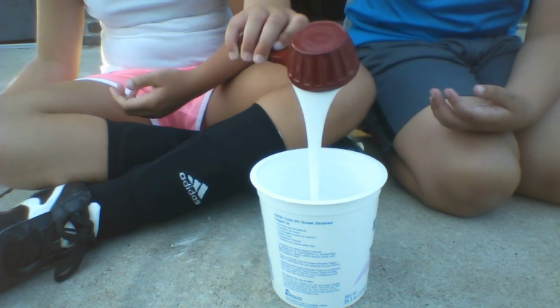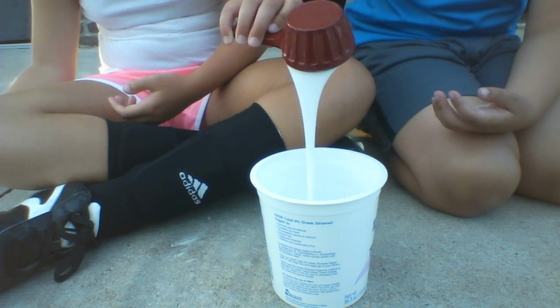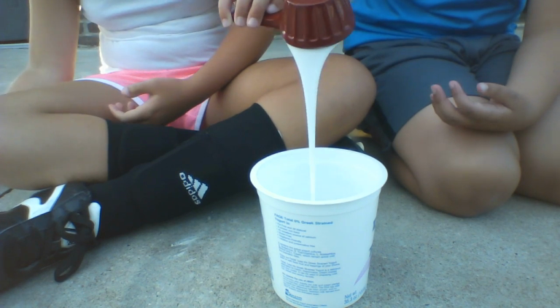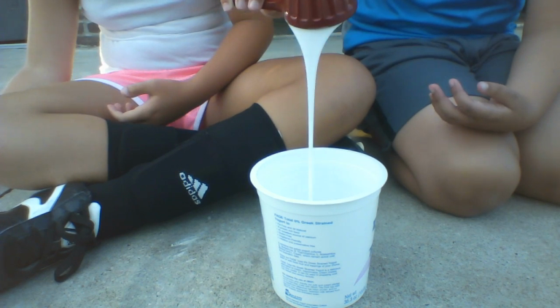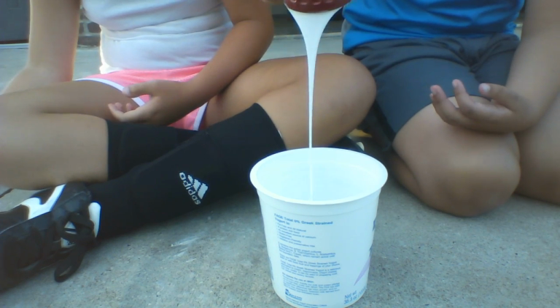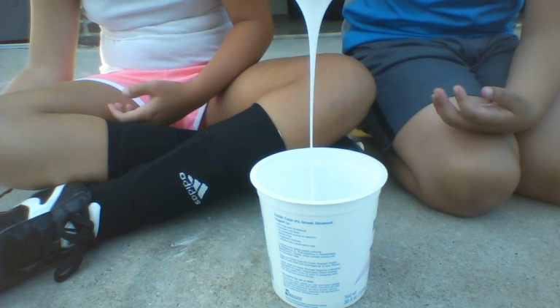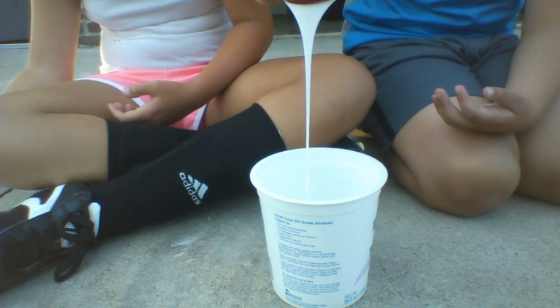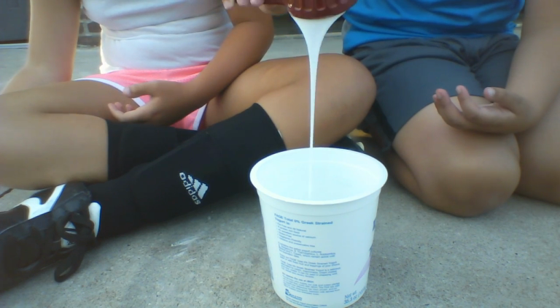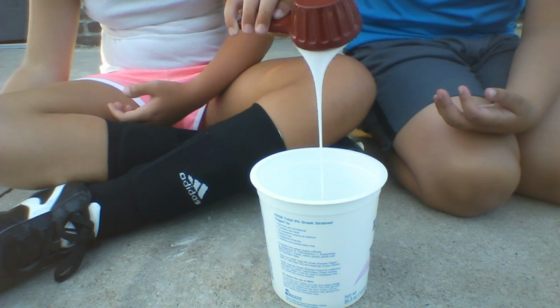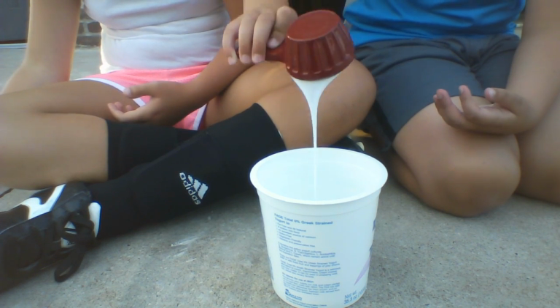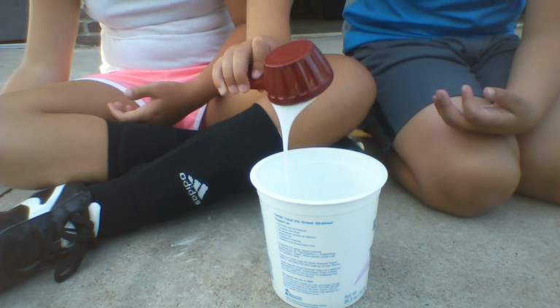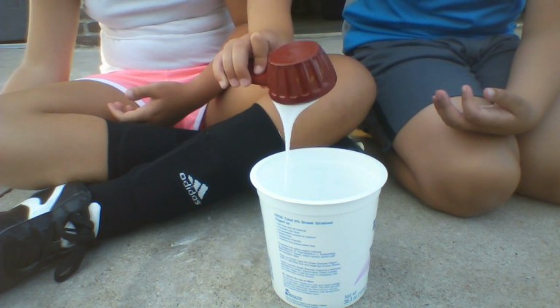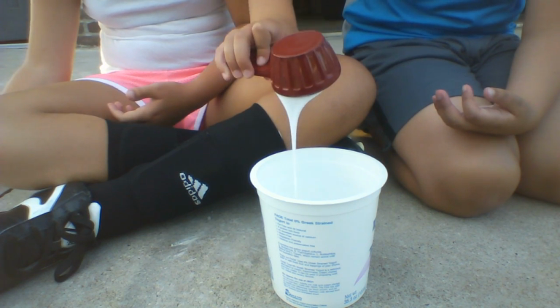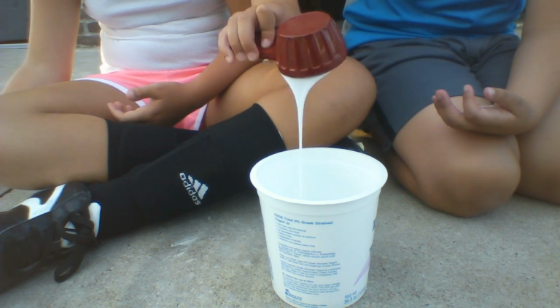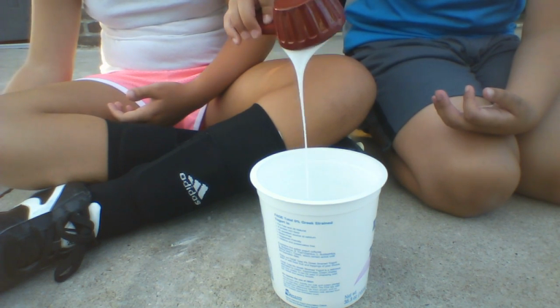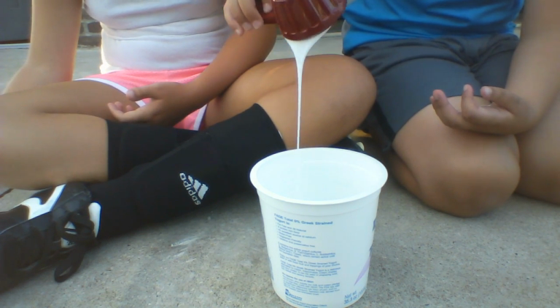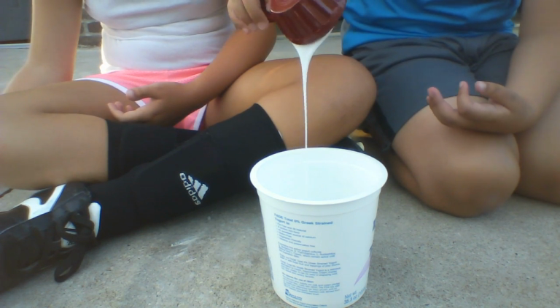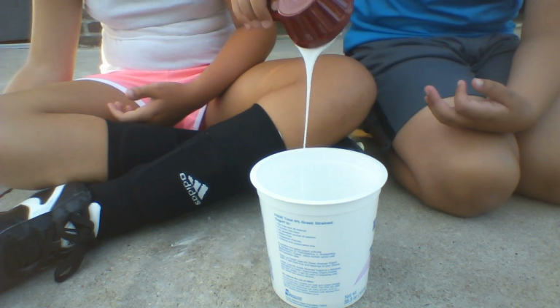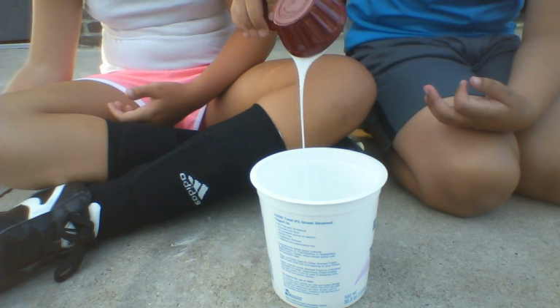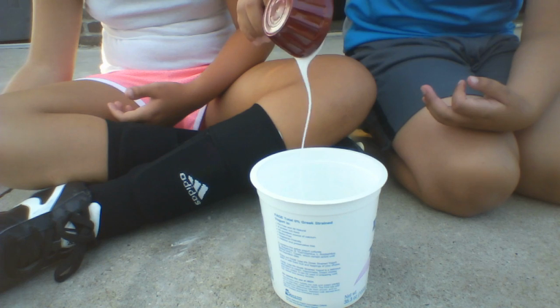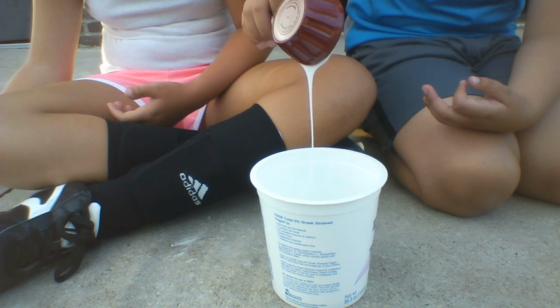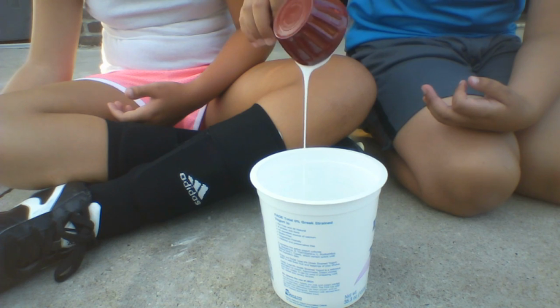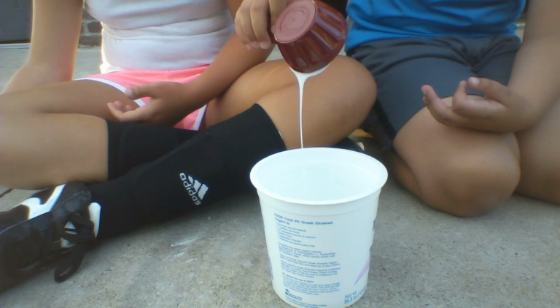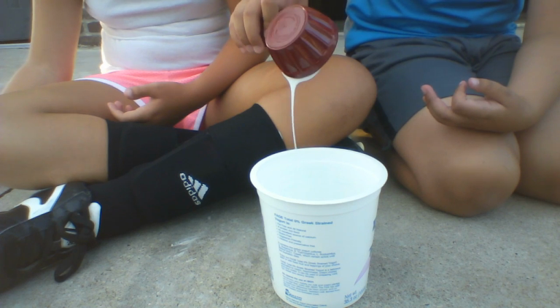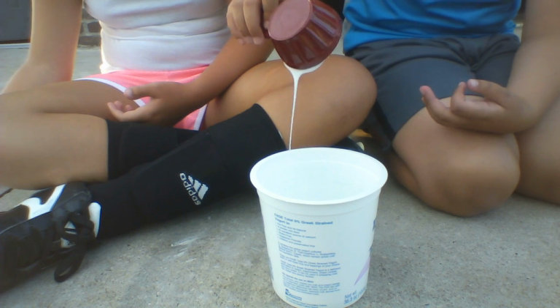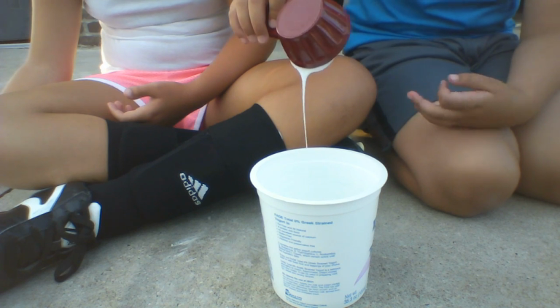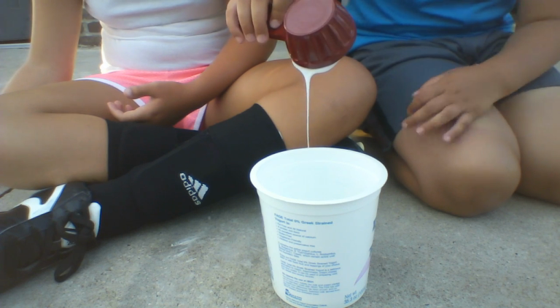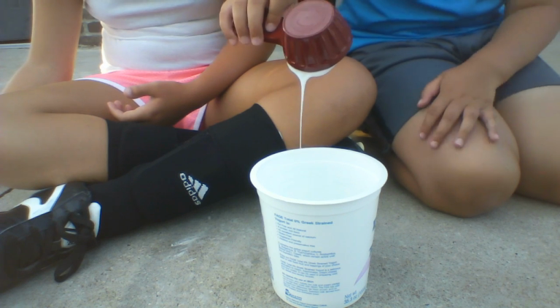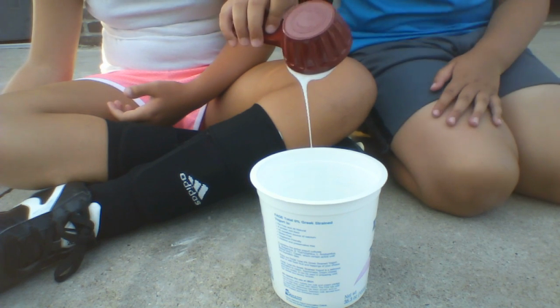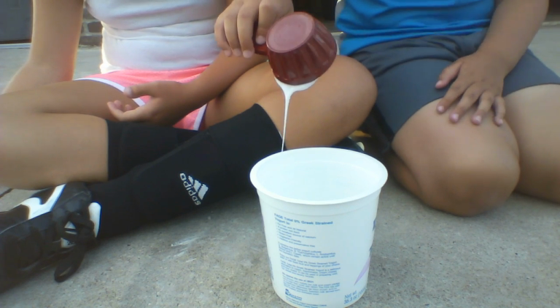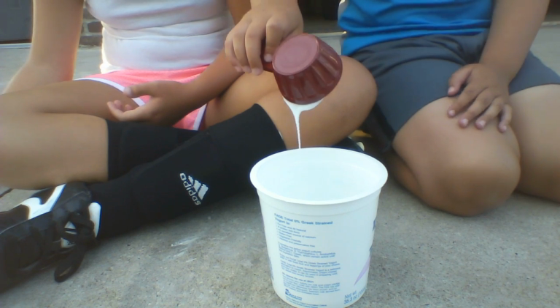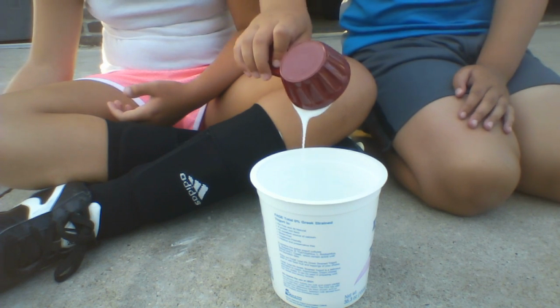Oh my gosh, you can all see it. It's going in there gently. It's still going.